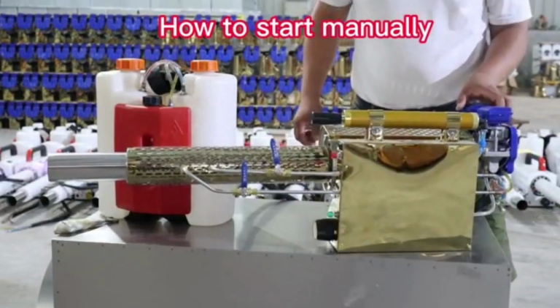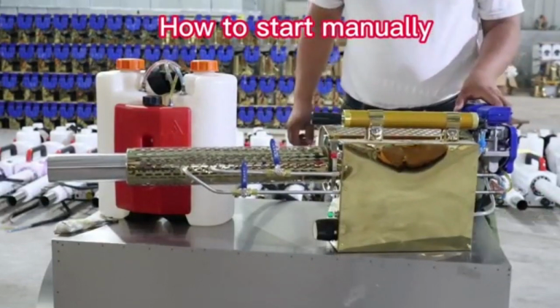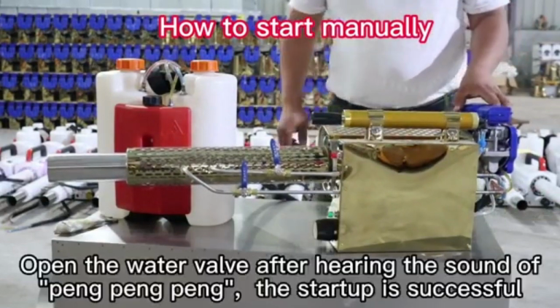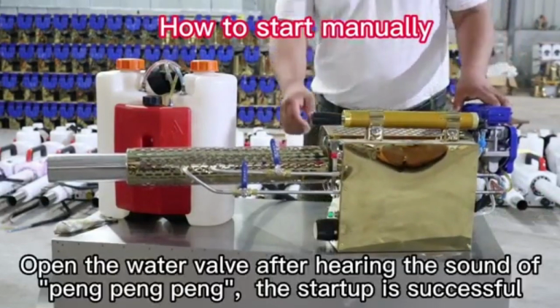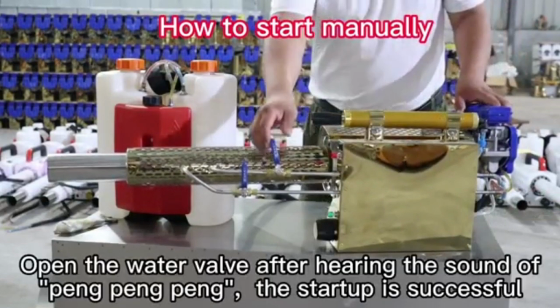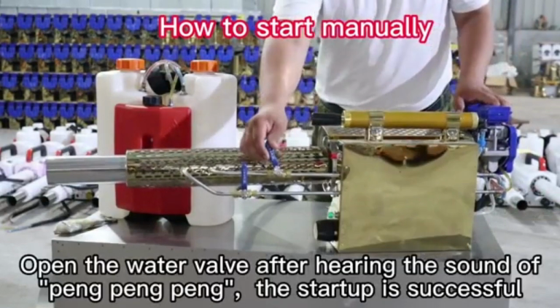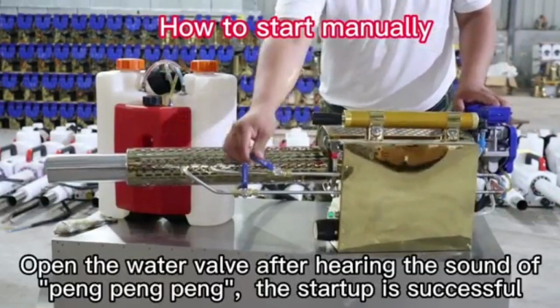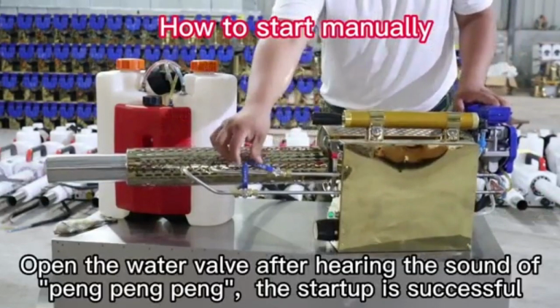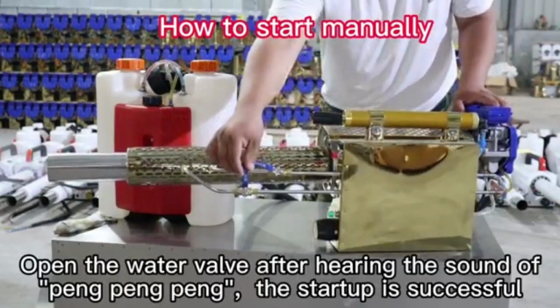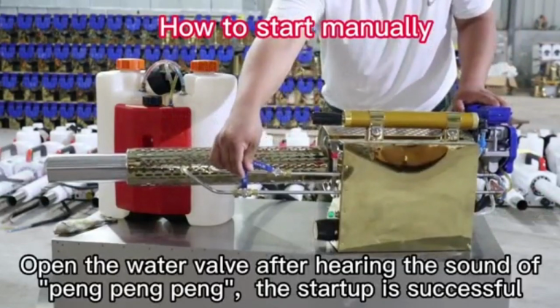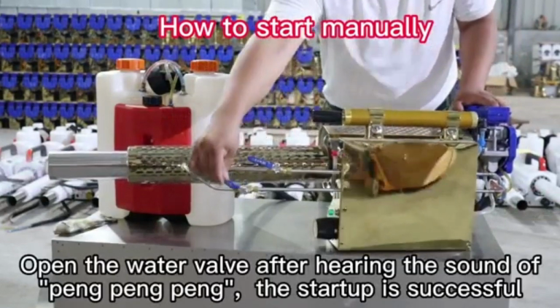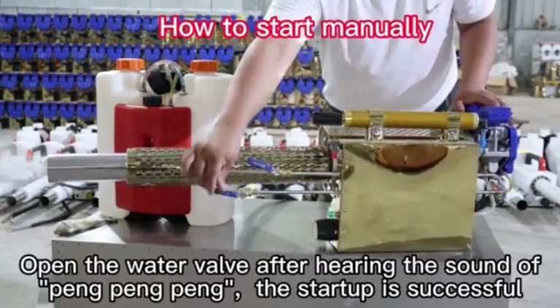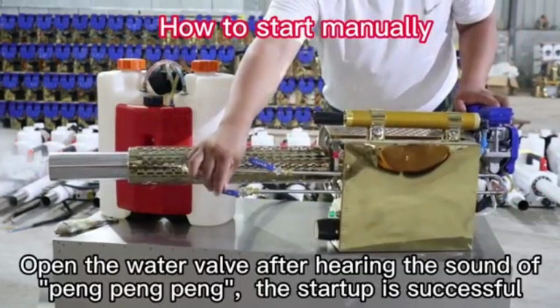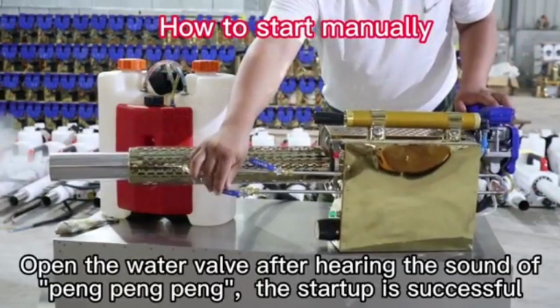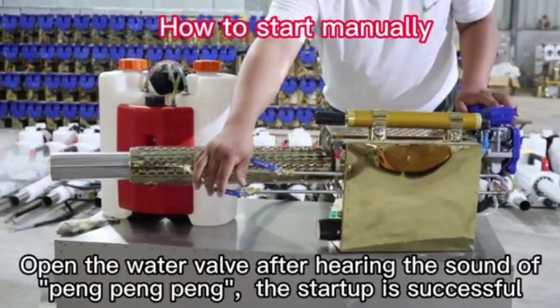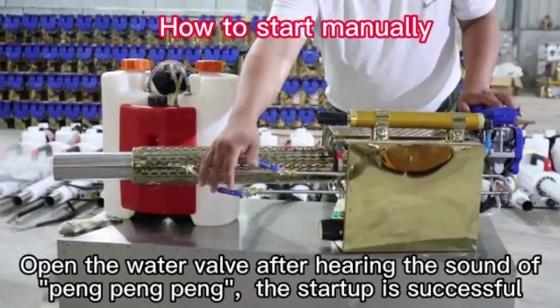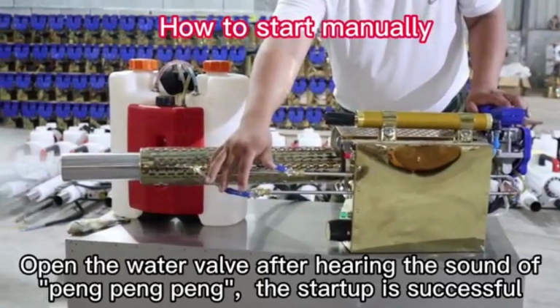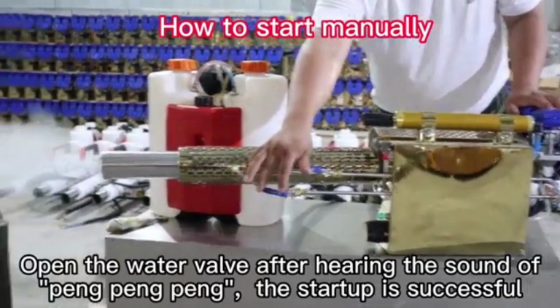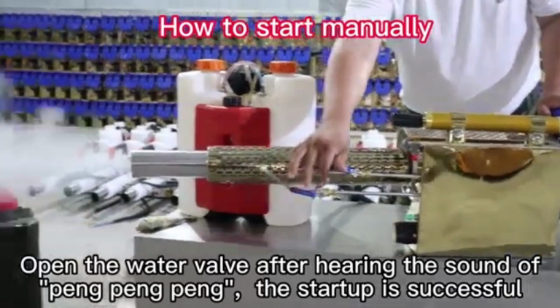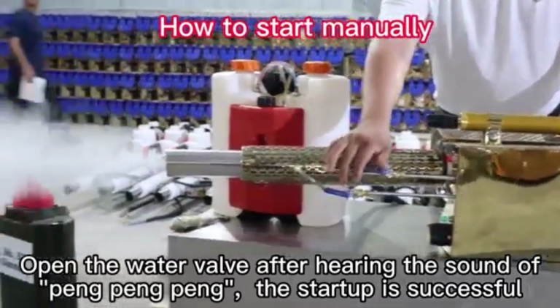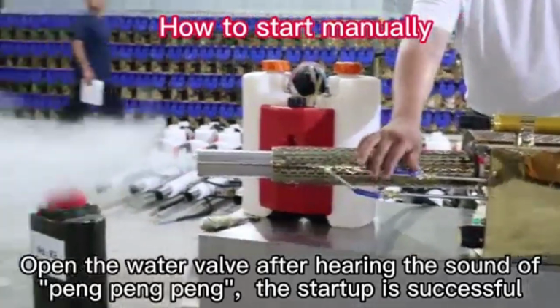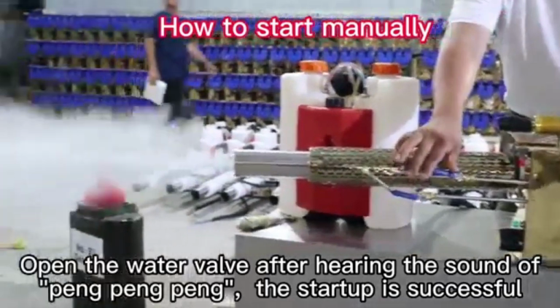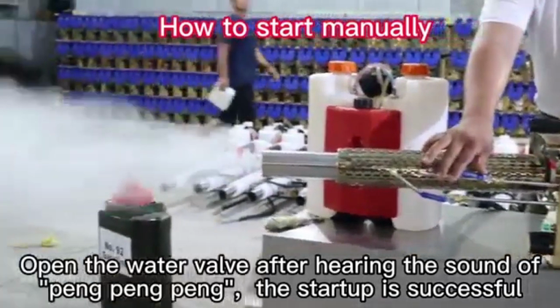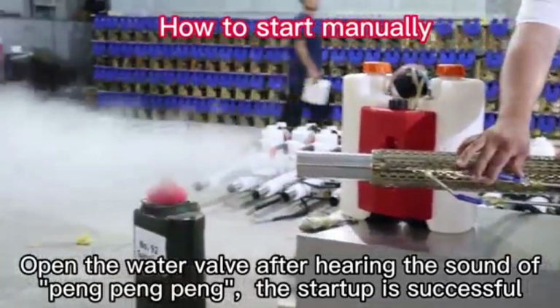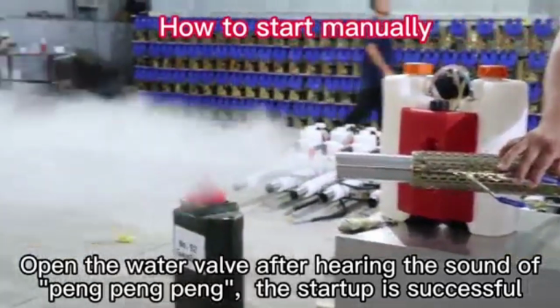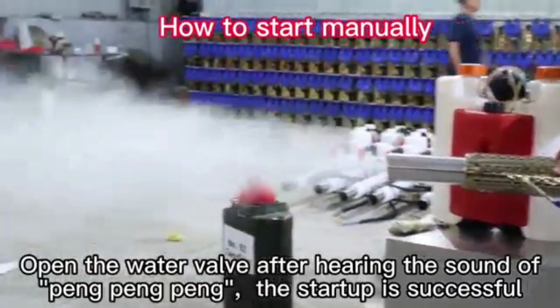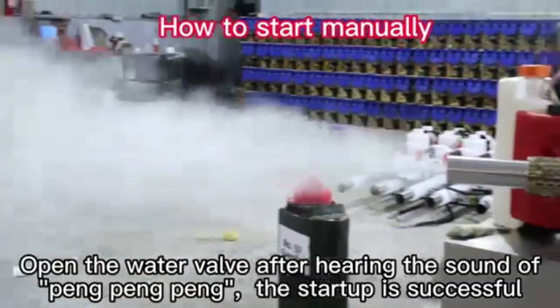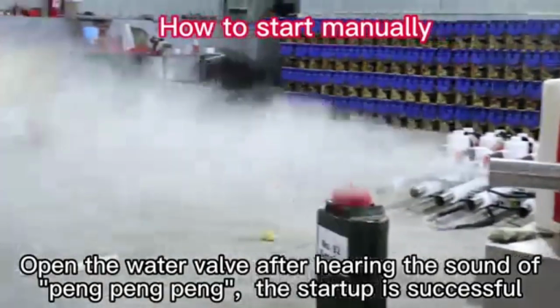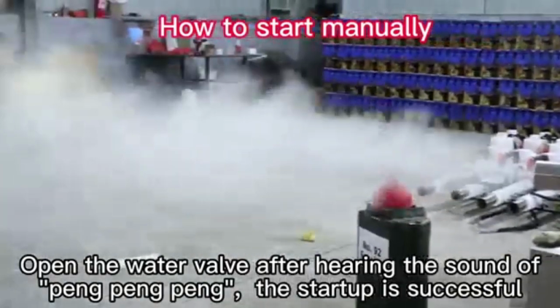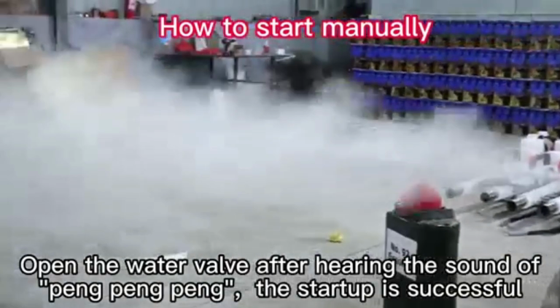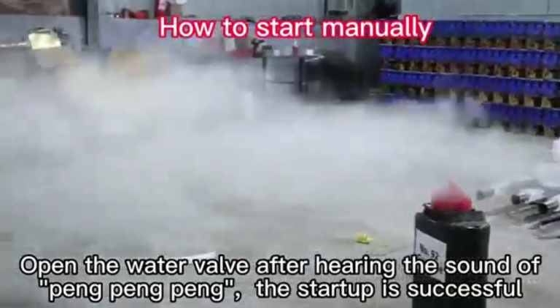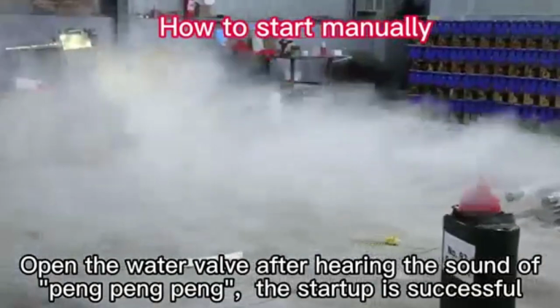Open the water valve after hearing the sound of pan, pan, pan. The startup is successful.